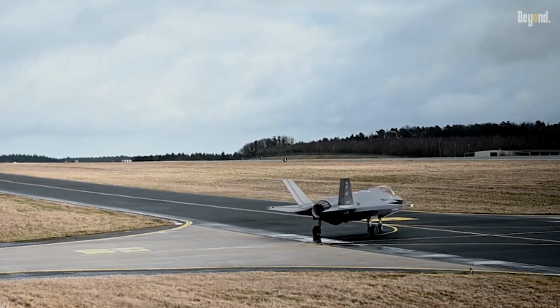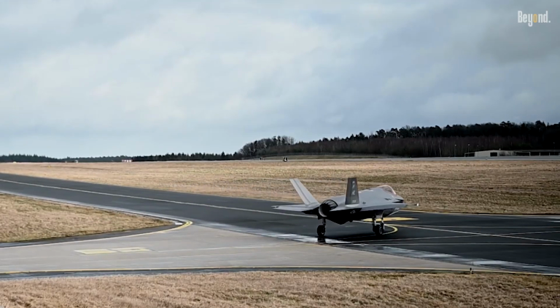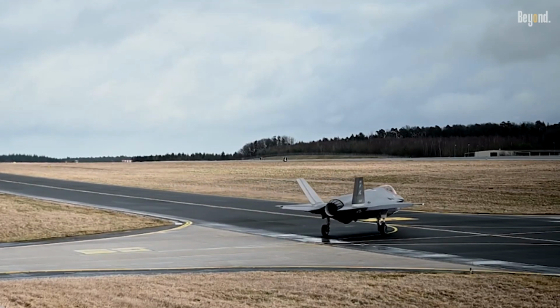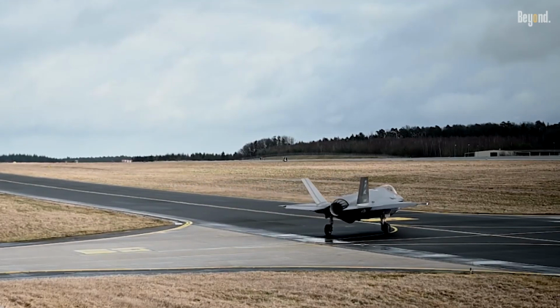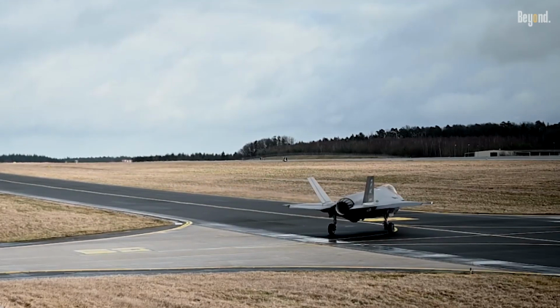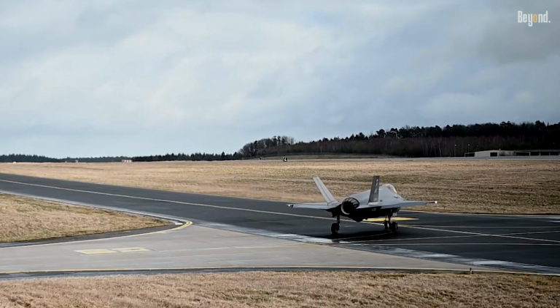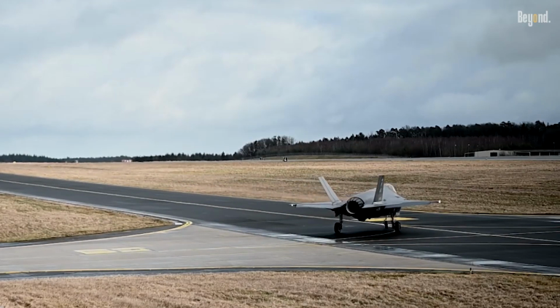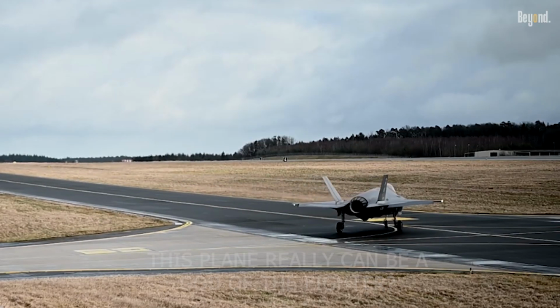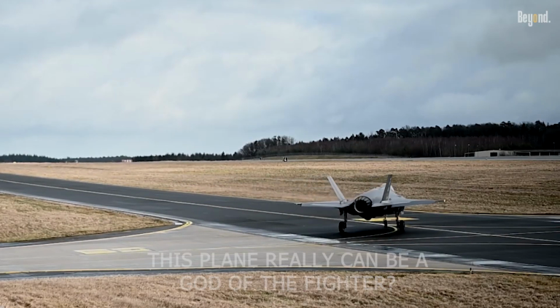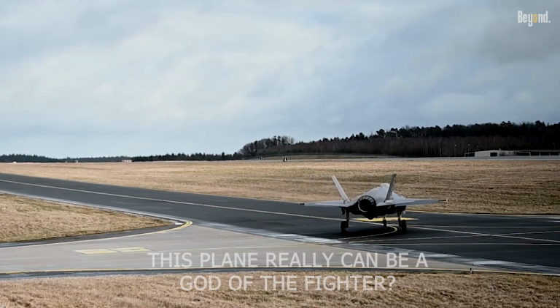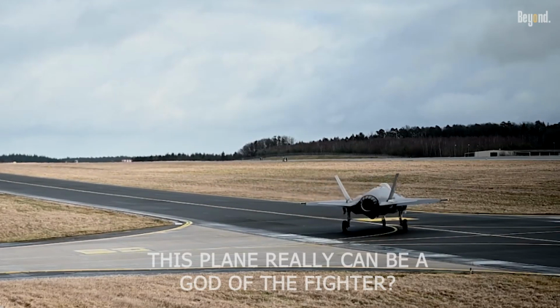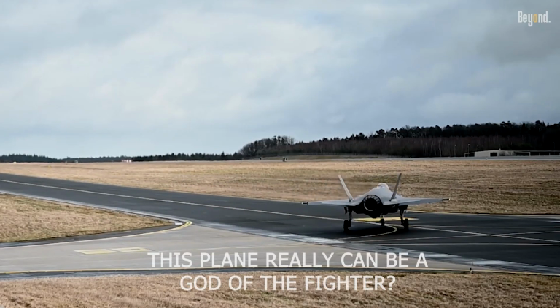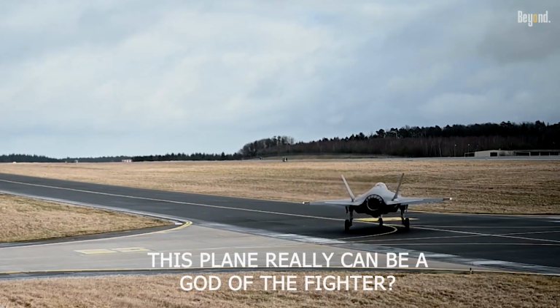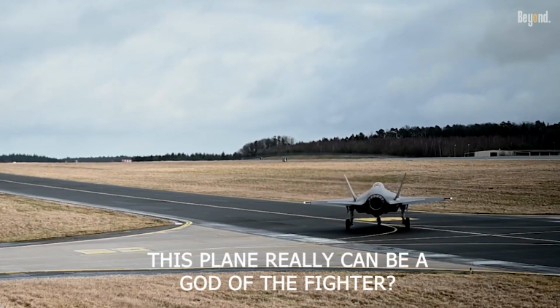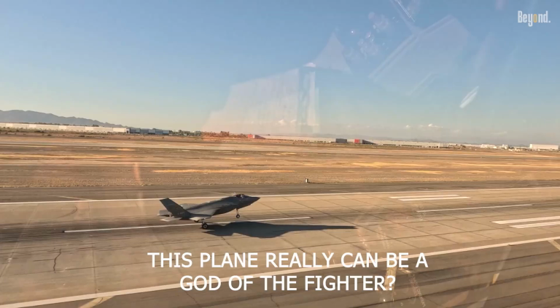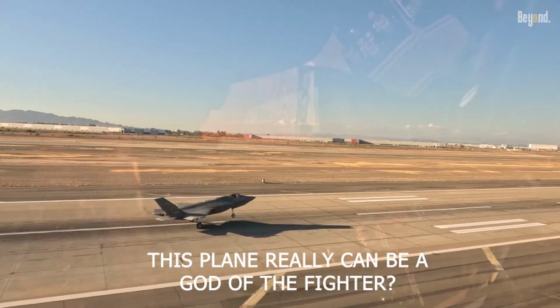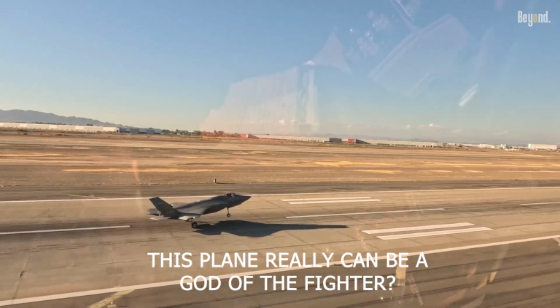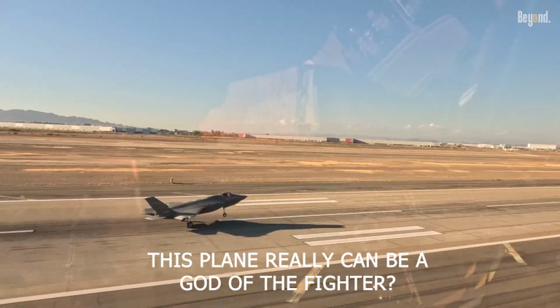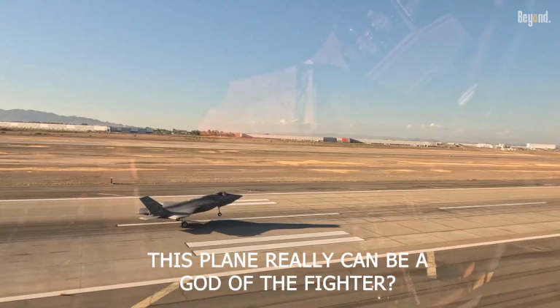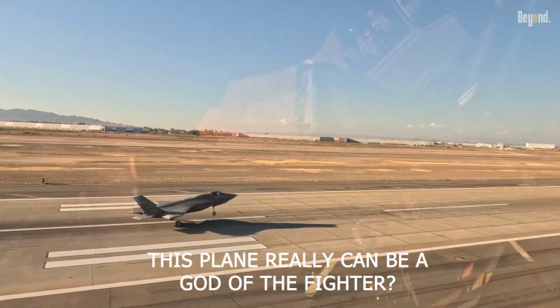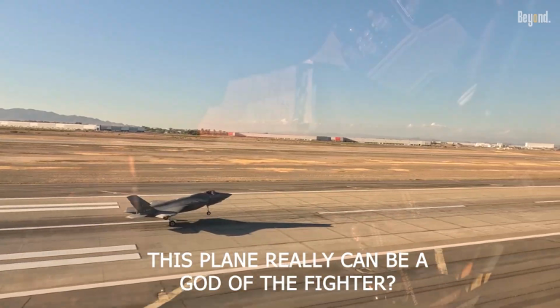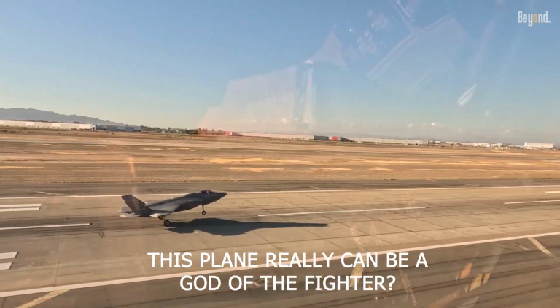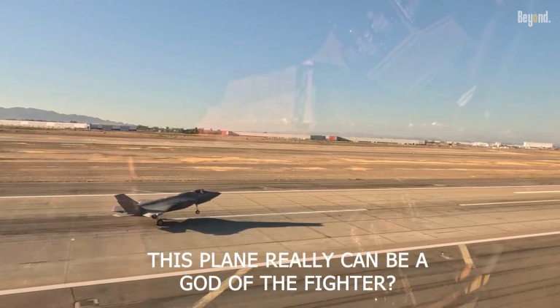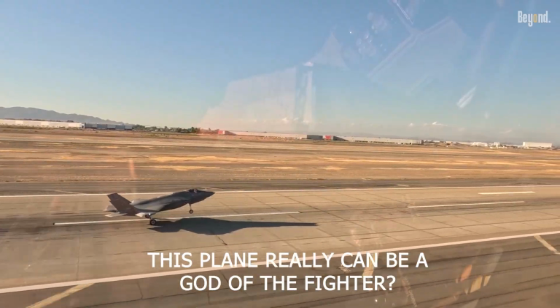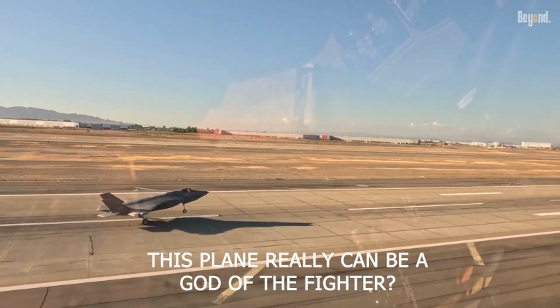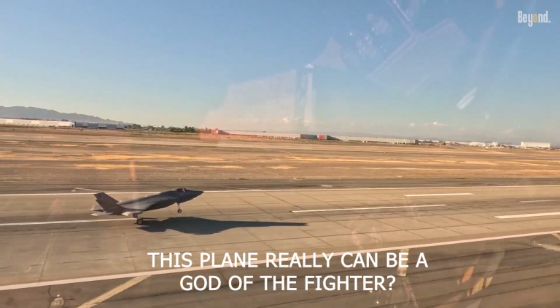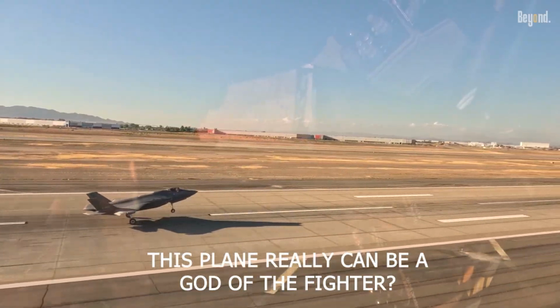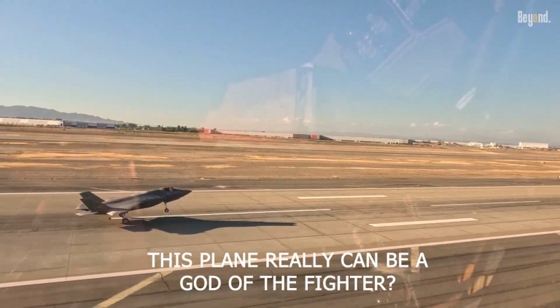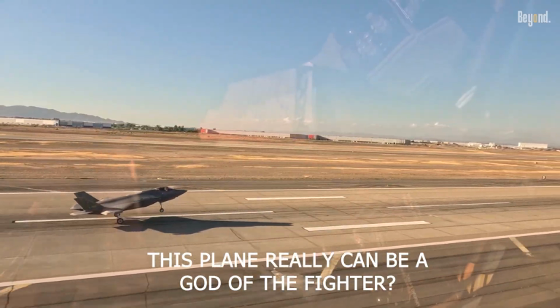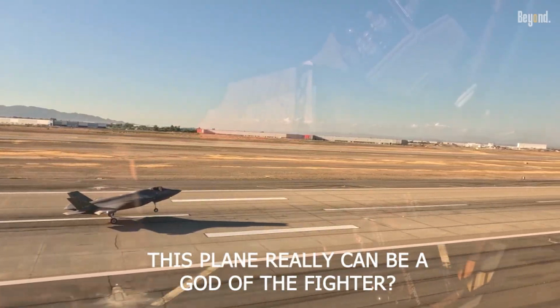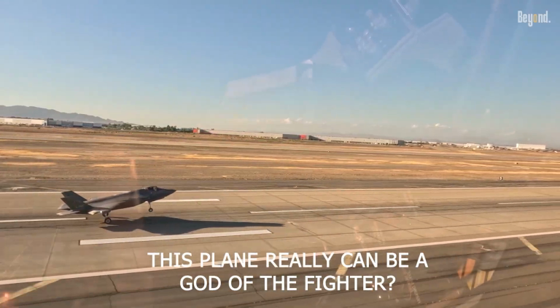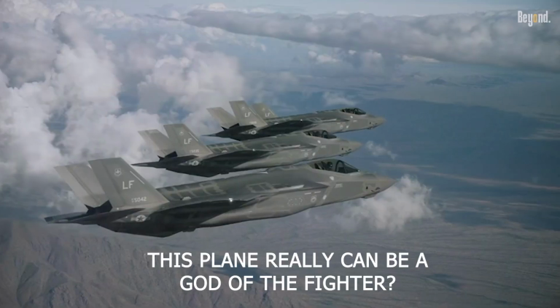So, do you think this plane really can be the GOAT of fighters? Let me know in the comments below.